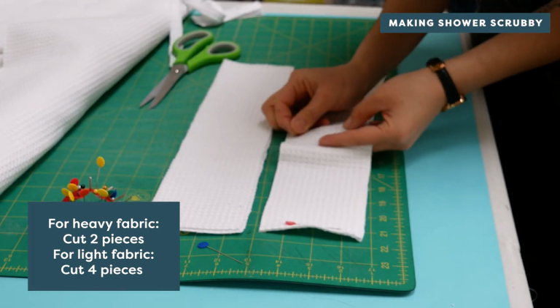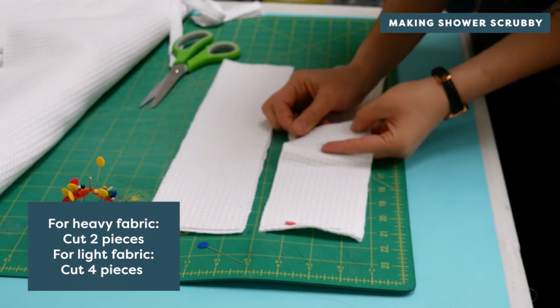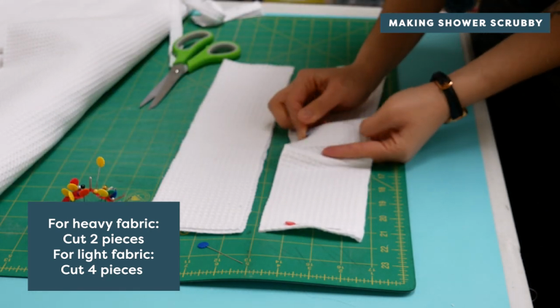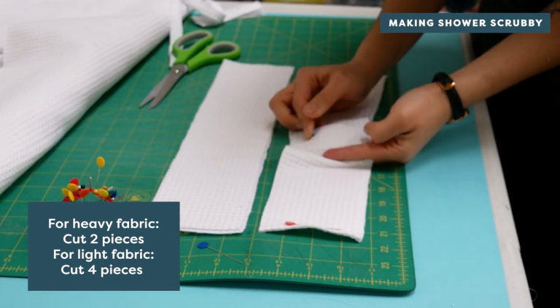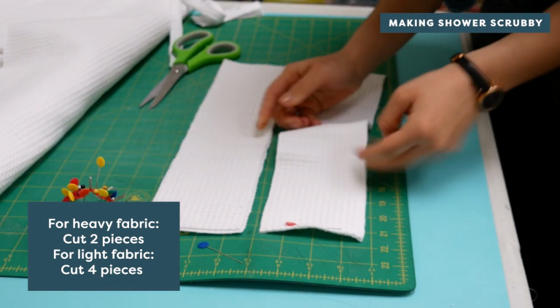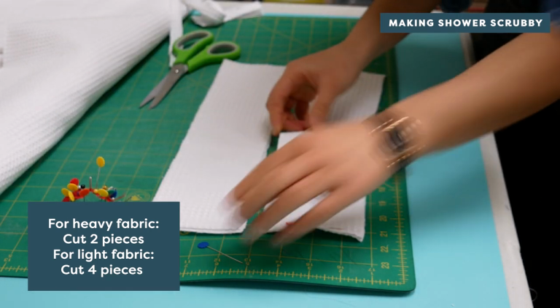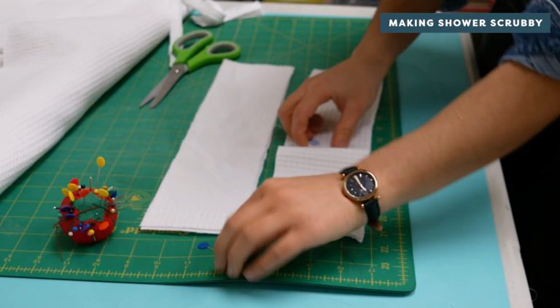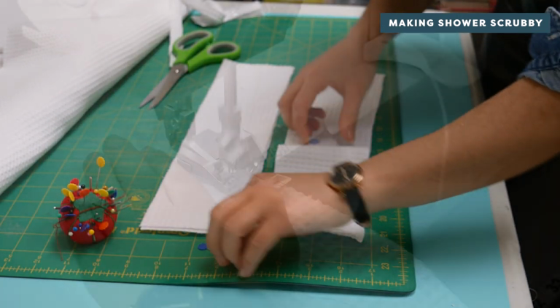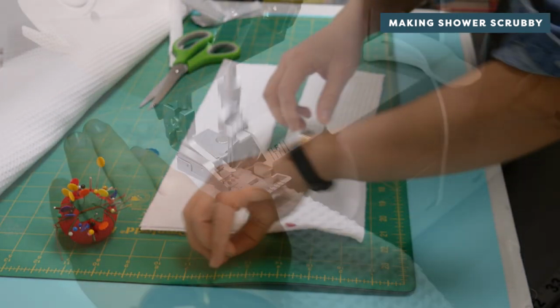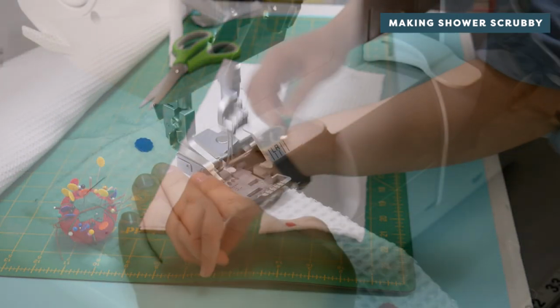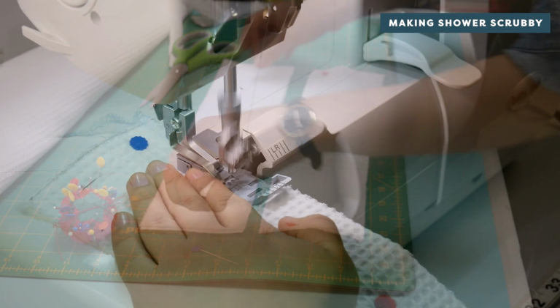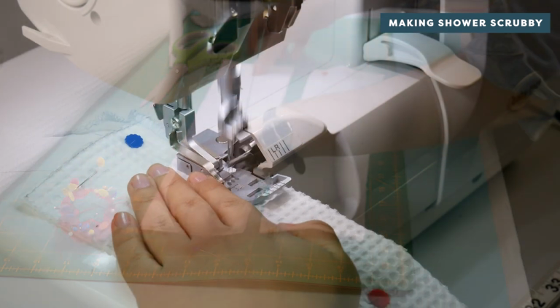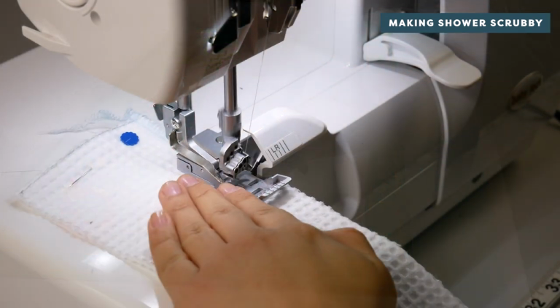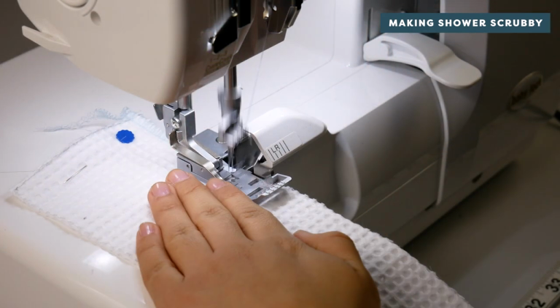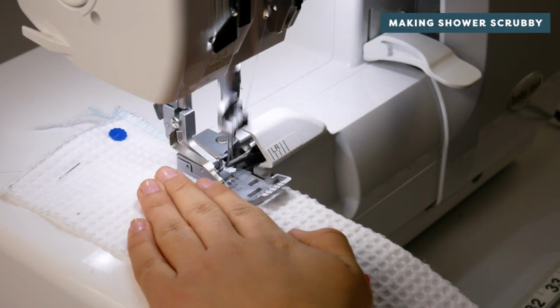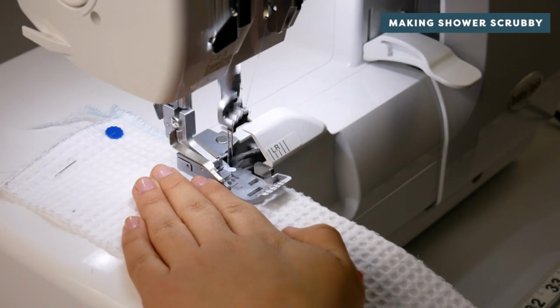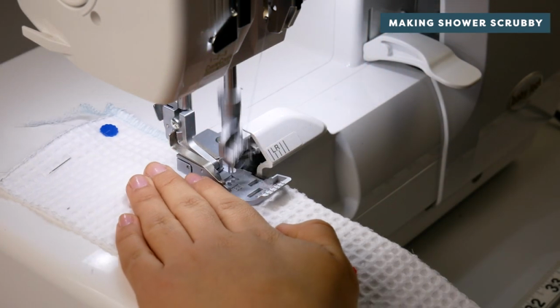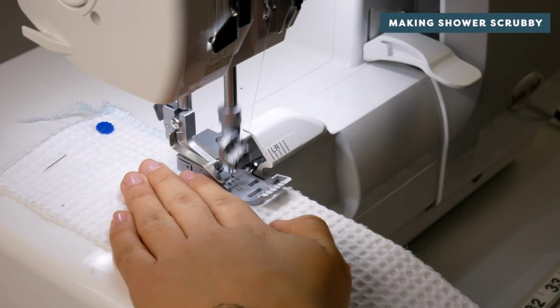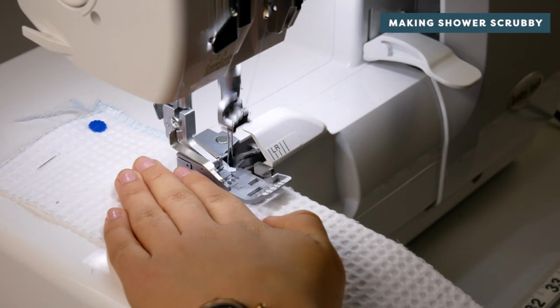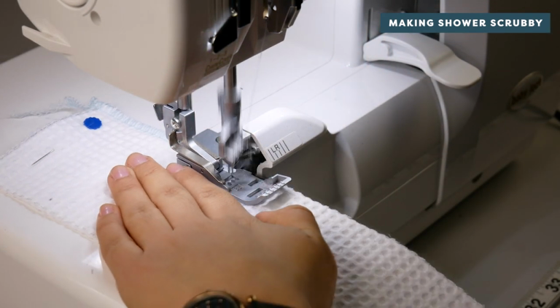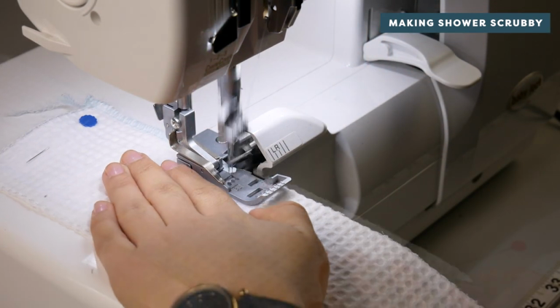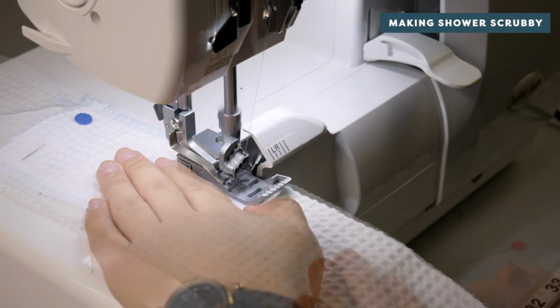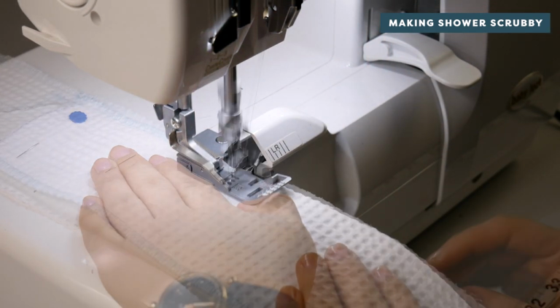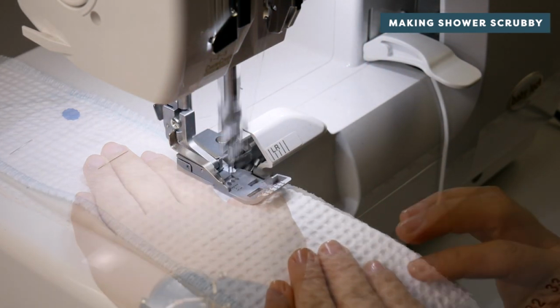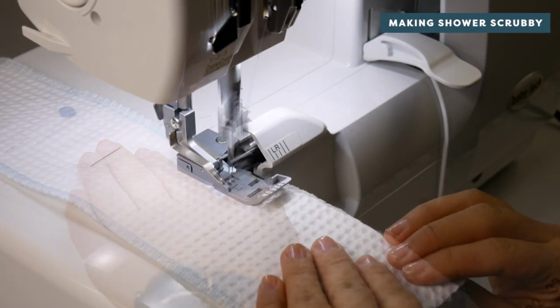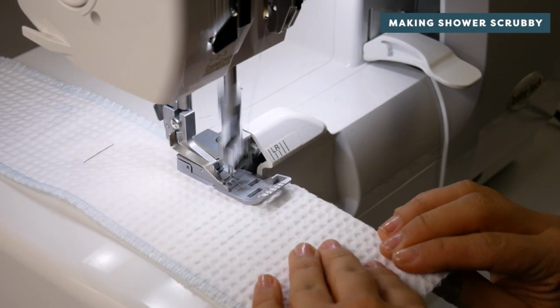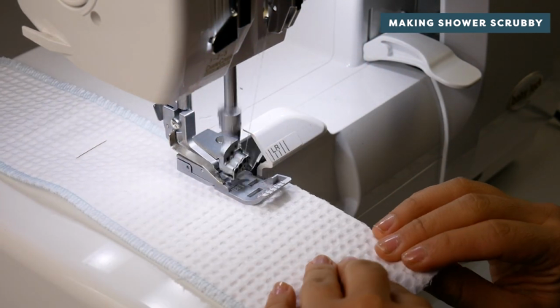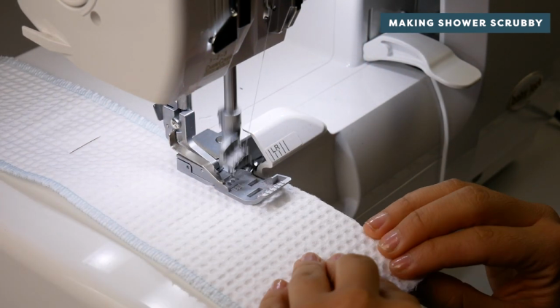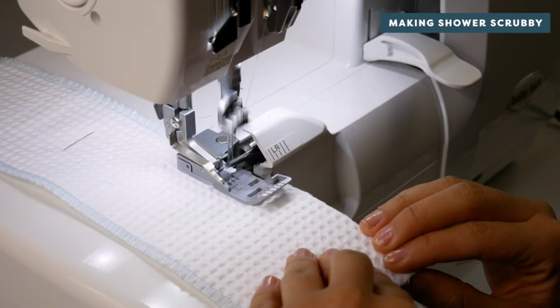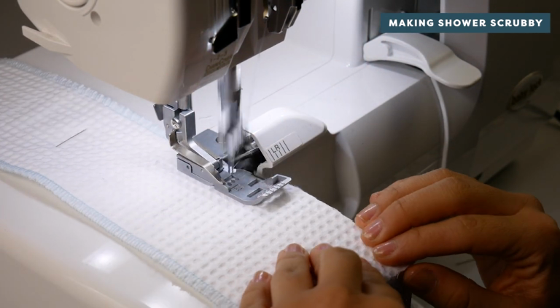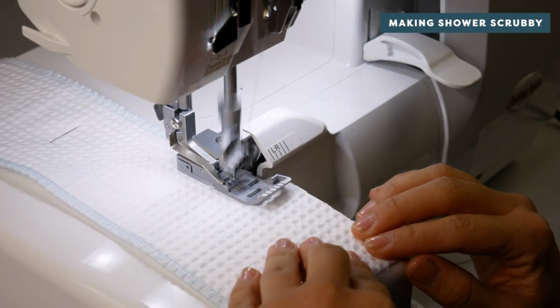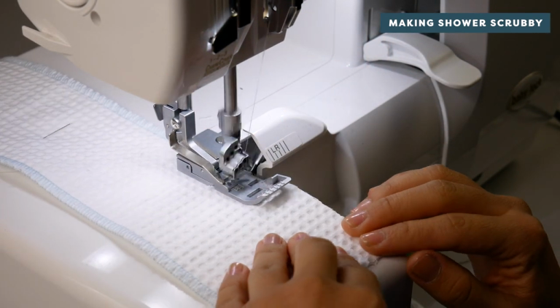If you're using a lighter fabric, zigzag stitch or serge around the edge of the rectangles on all sides.